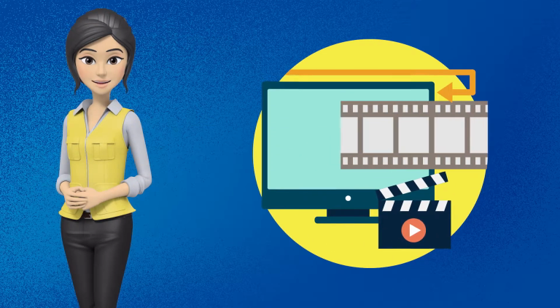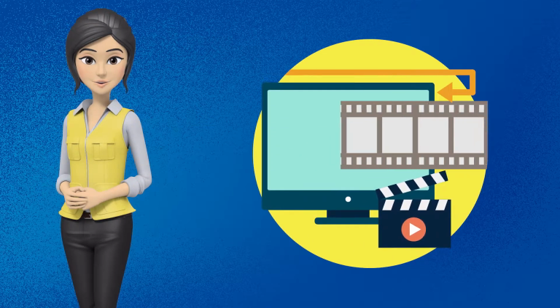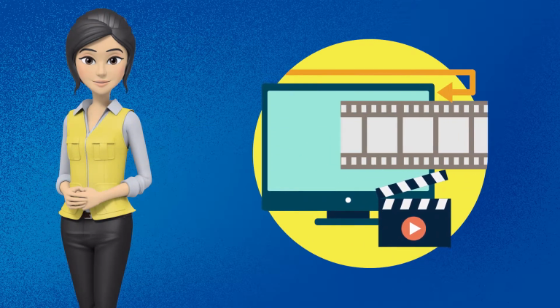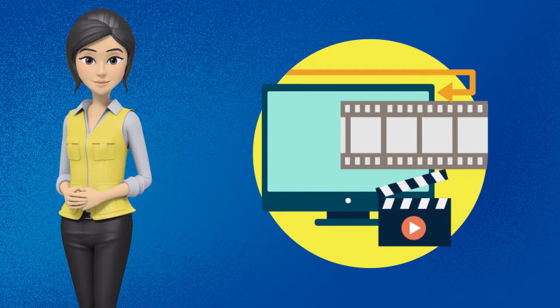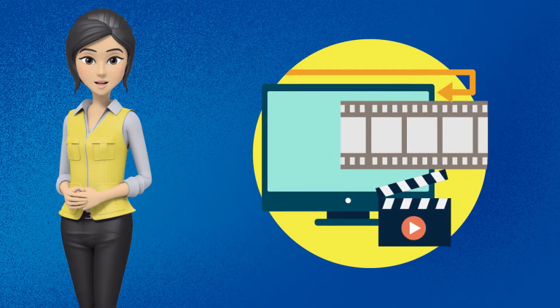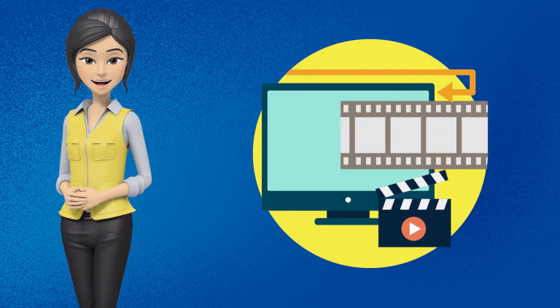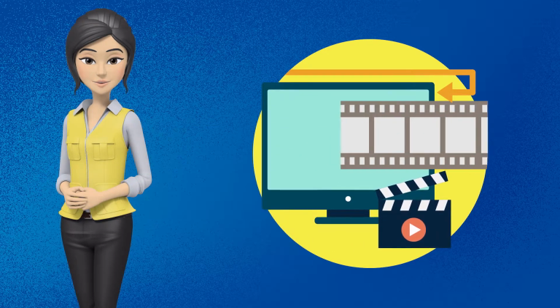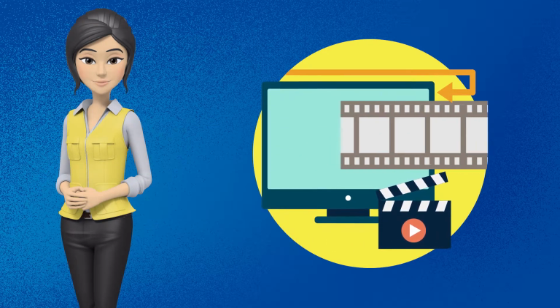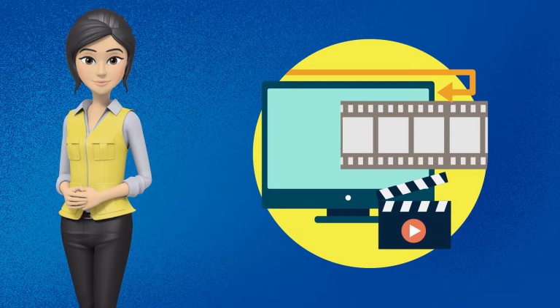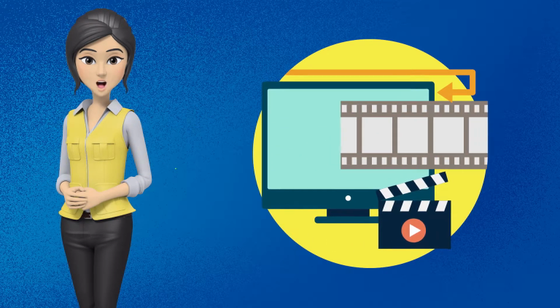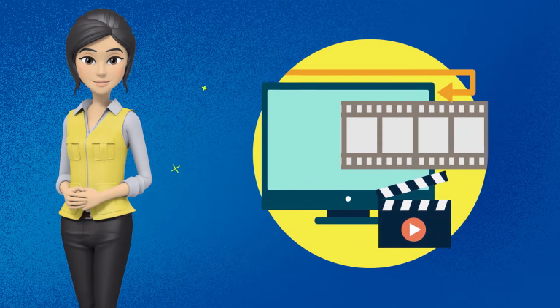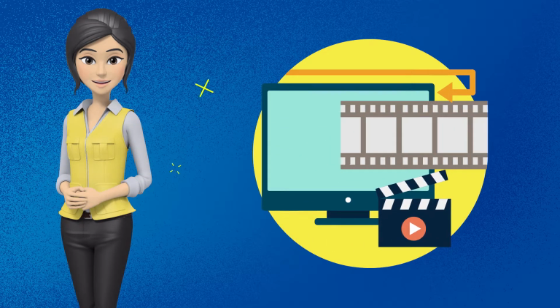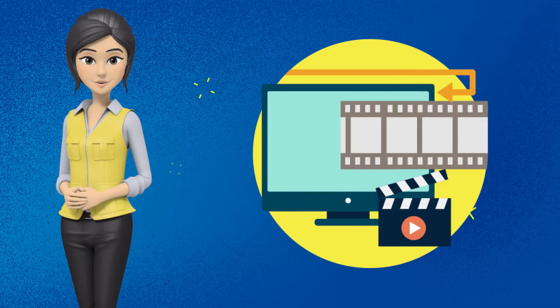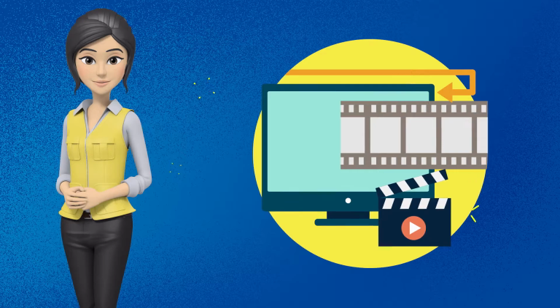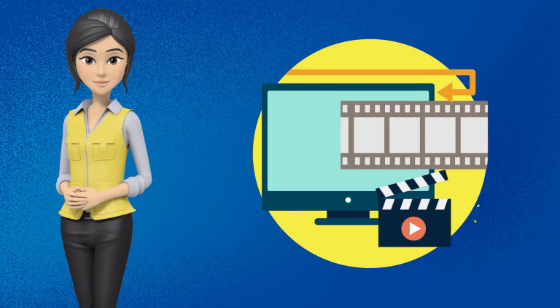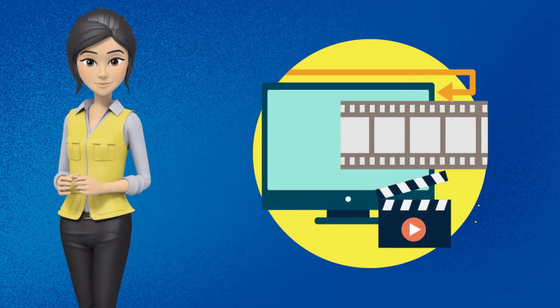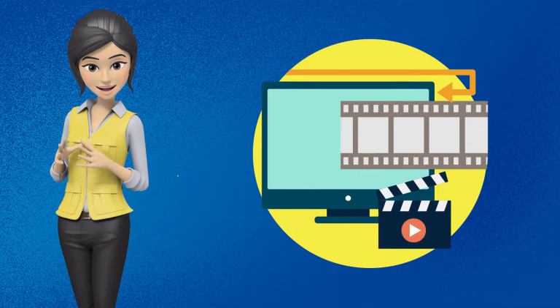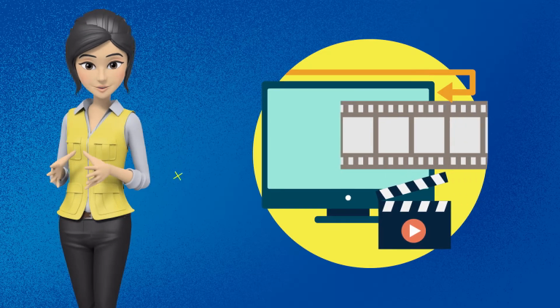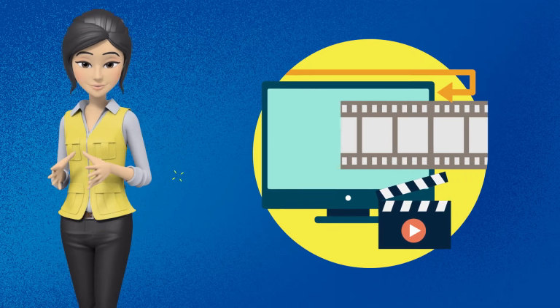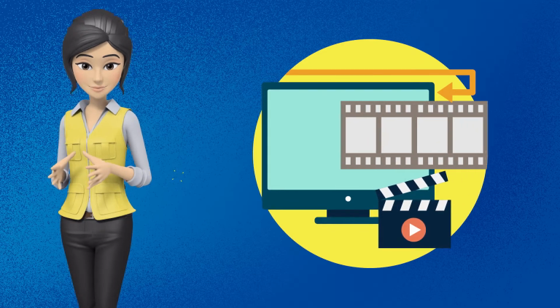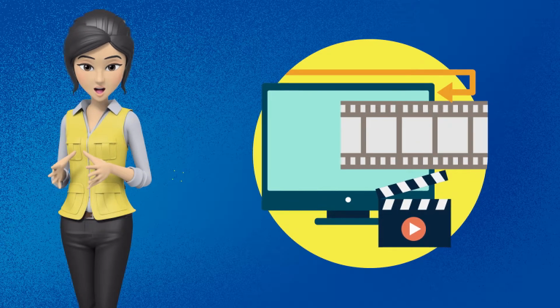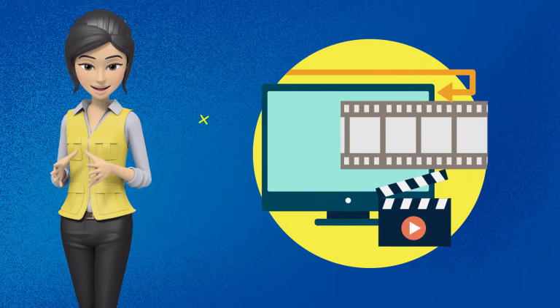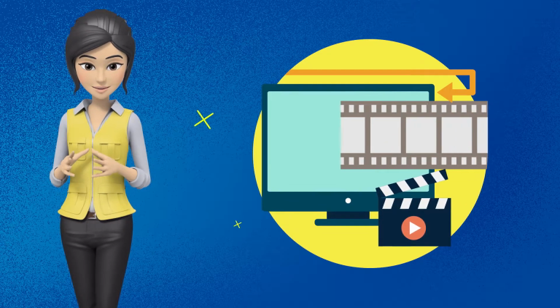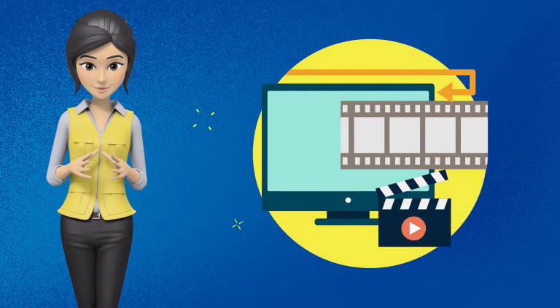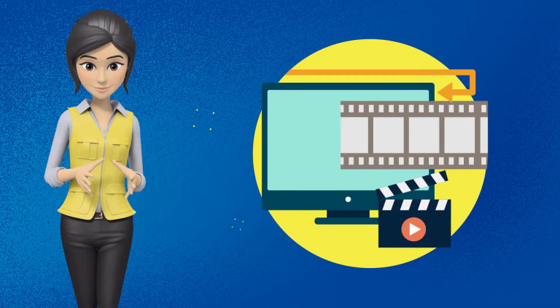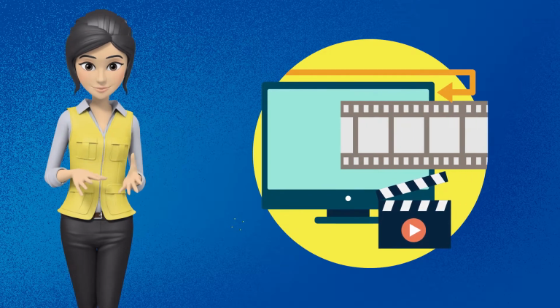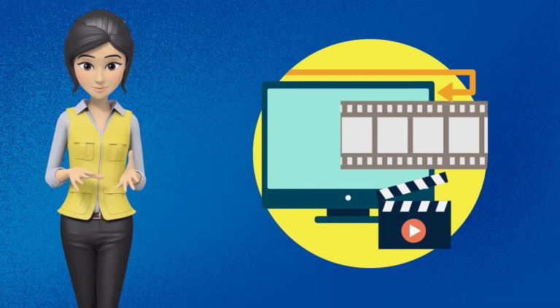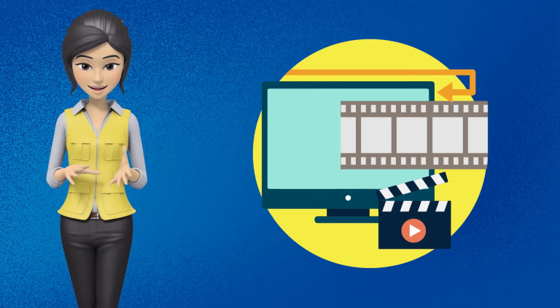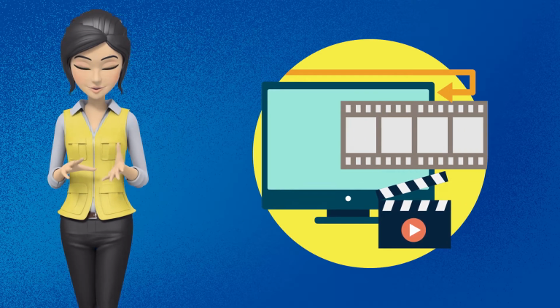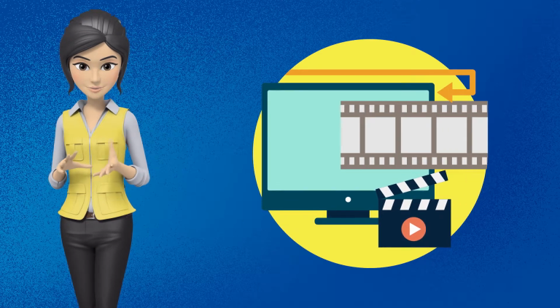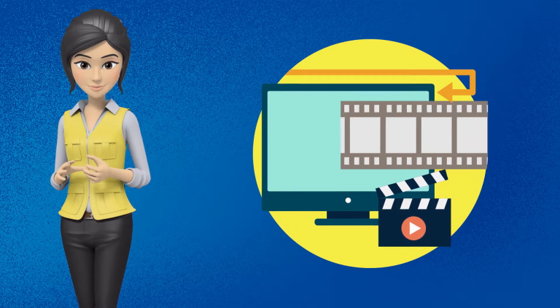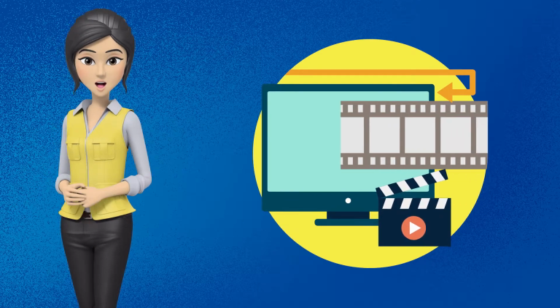Agar aapko meri ye video pasand aayi hai to video ko like karein aur mere channel ko subscribe karein. Thanks for watching.